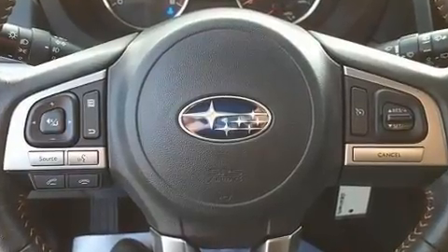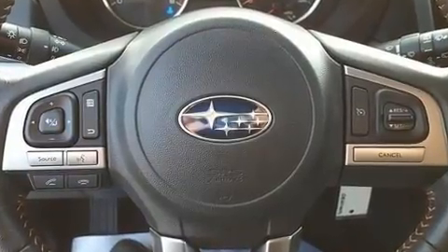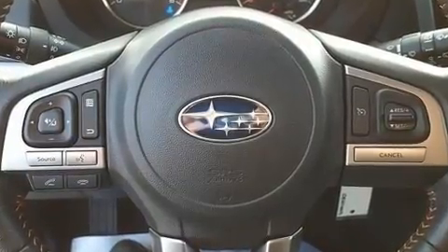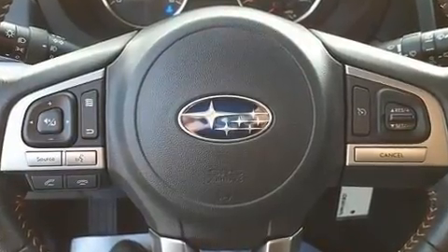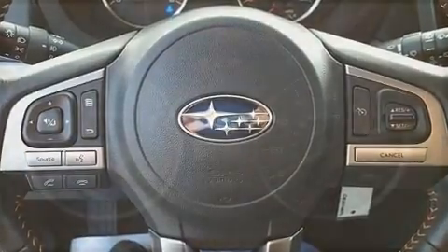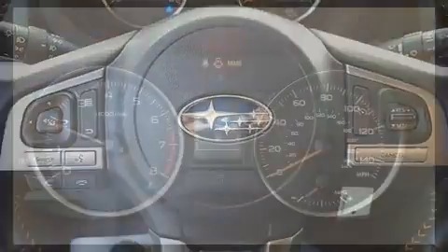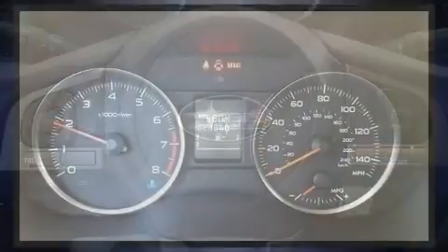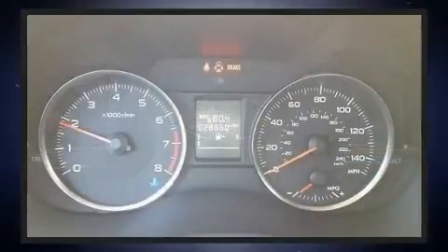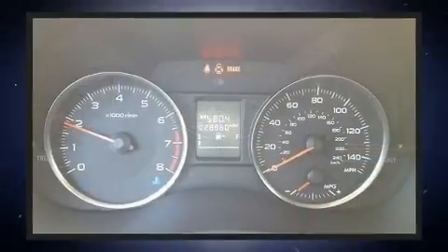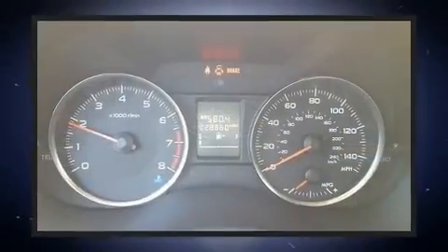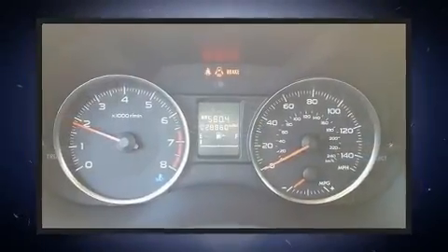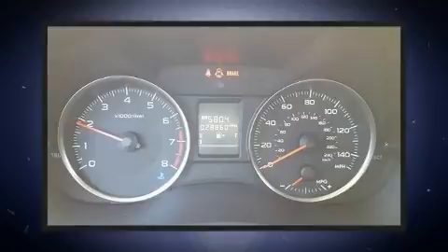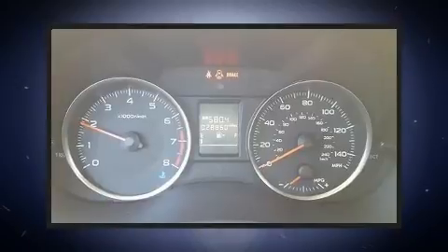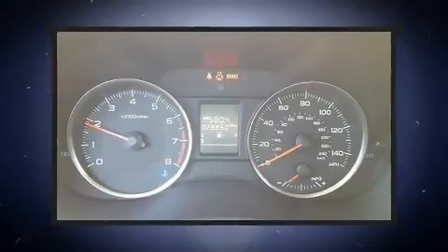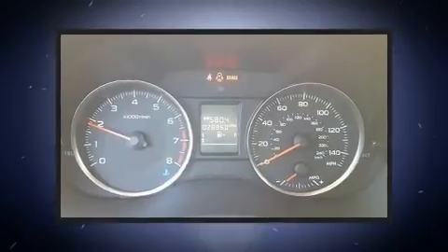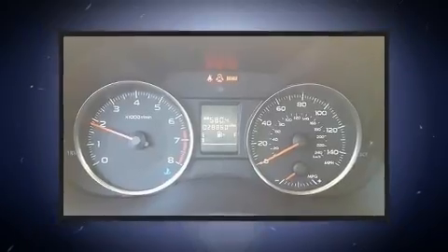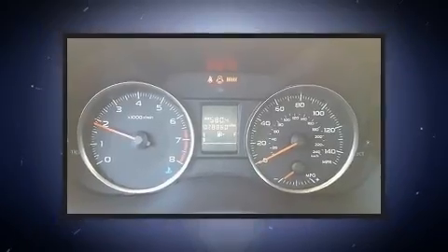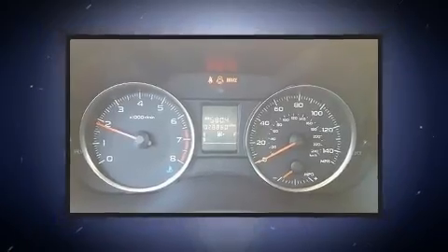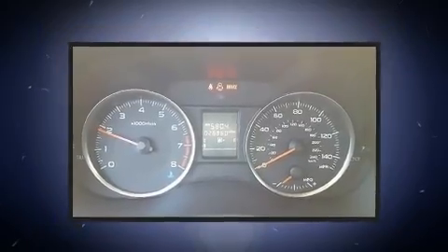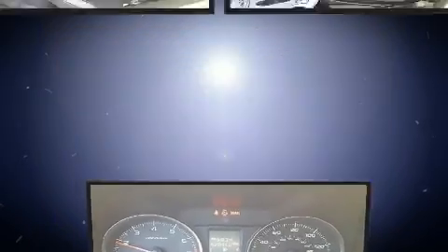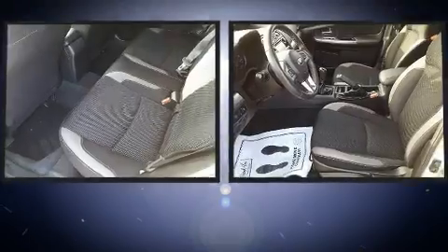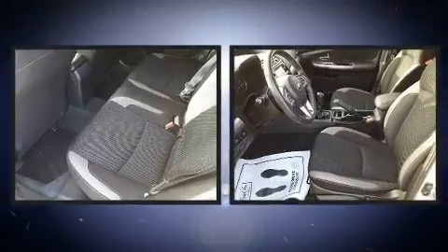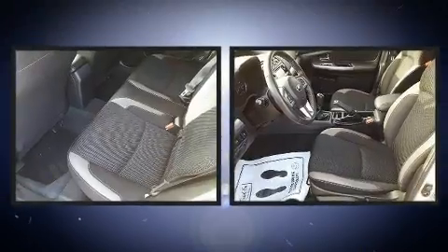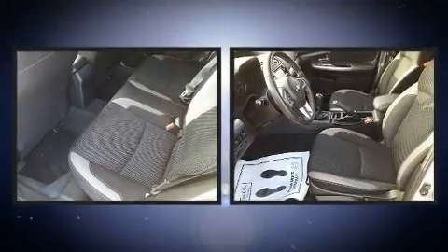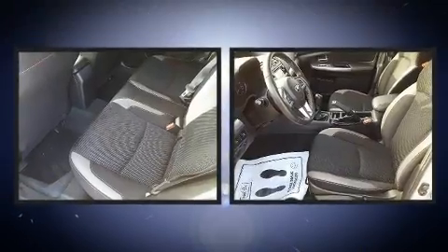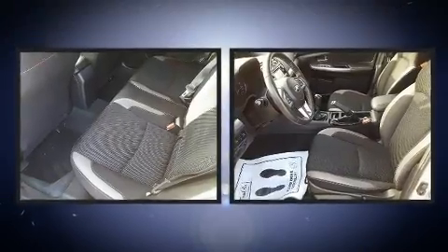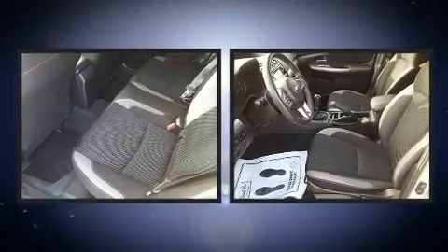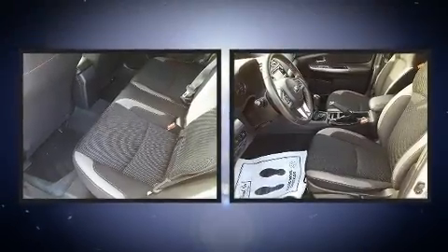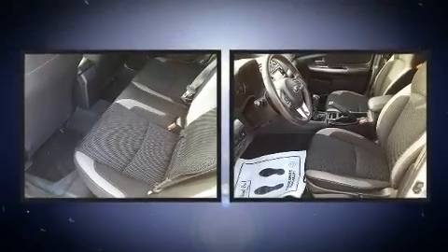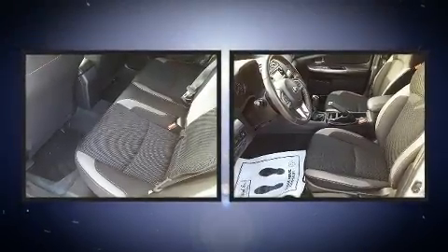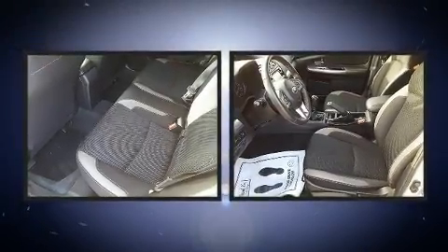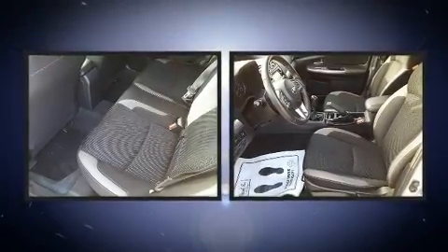Top features include cruise control, front fog lights, power door mirrors and heated door mirrors, a roof rack, and much more.